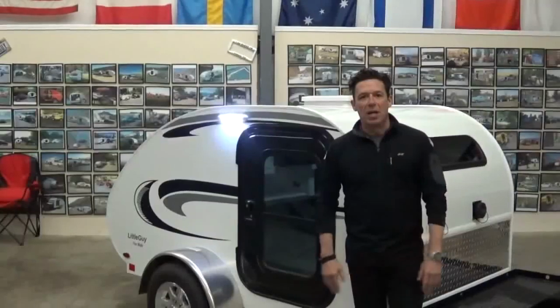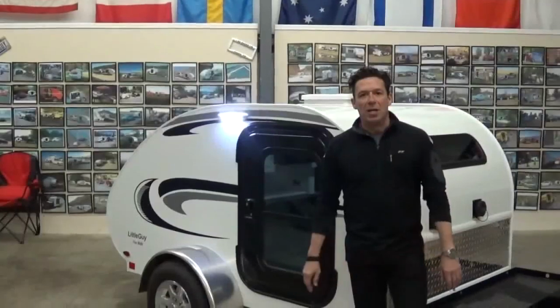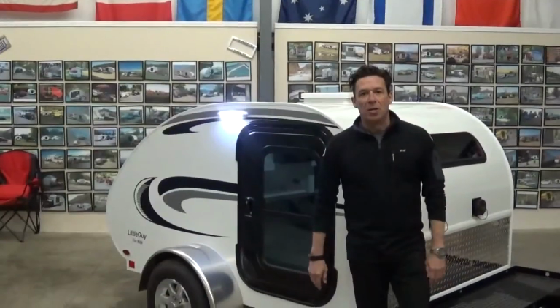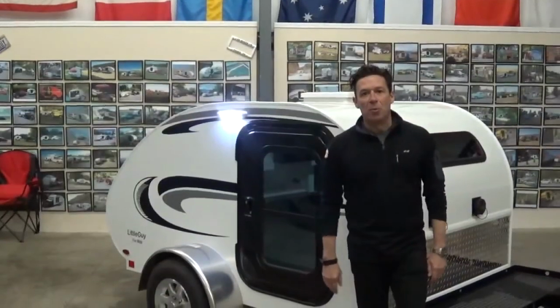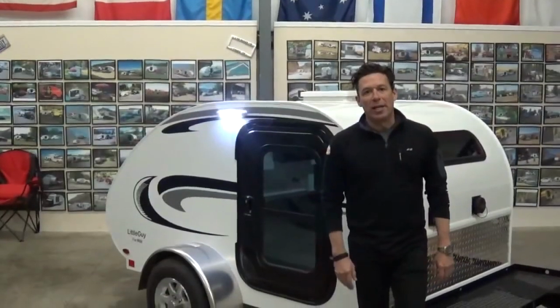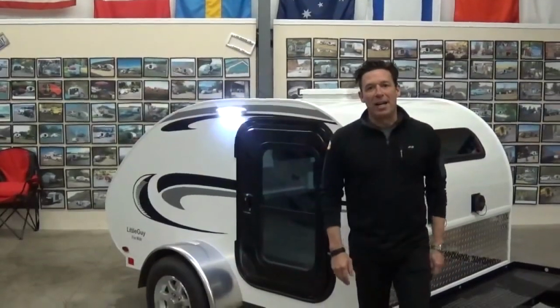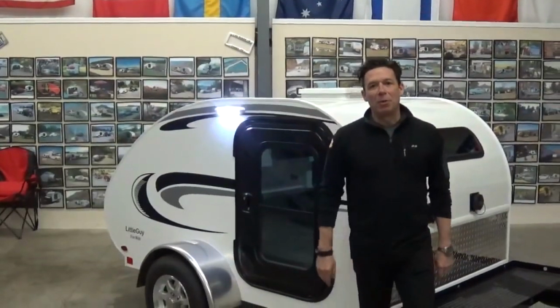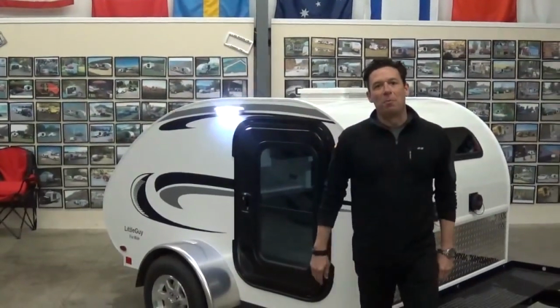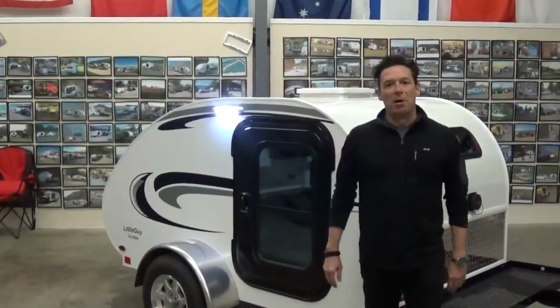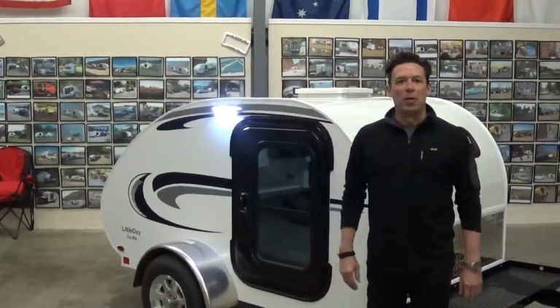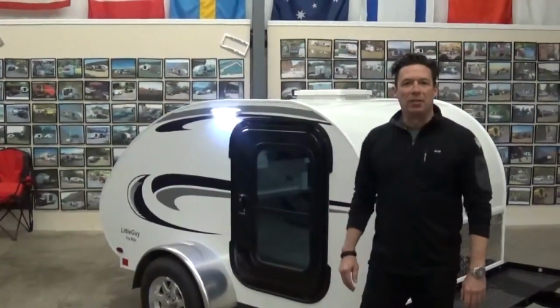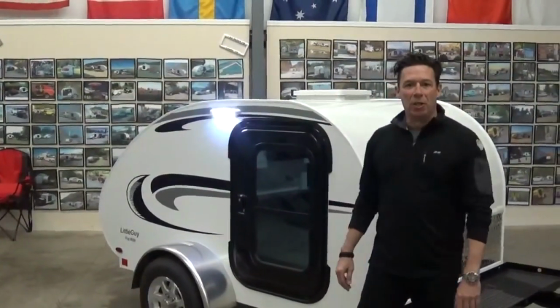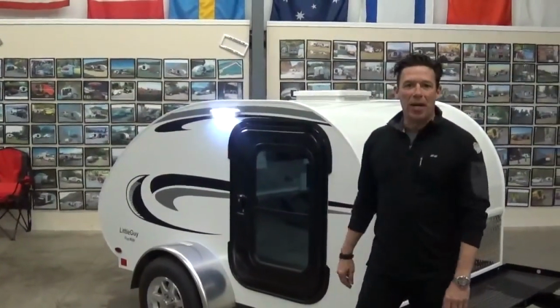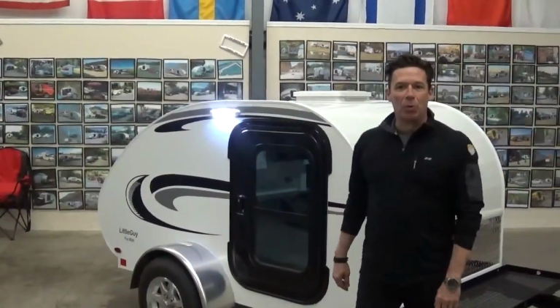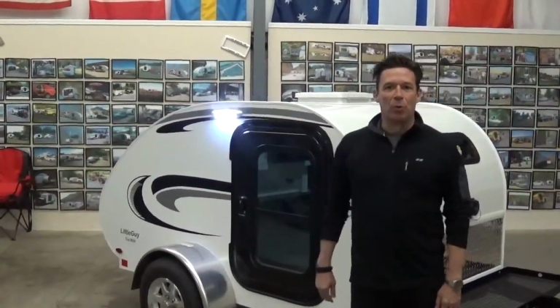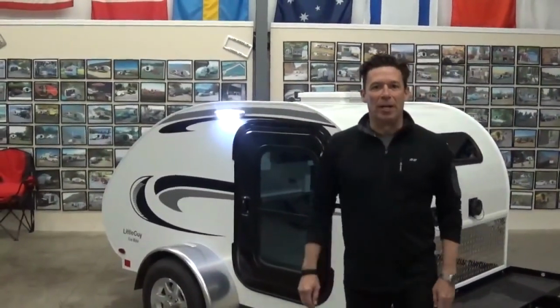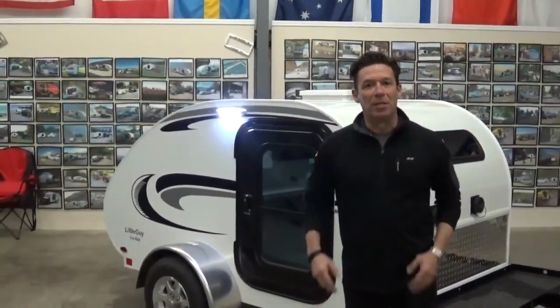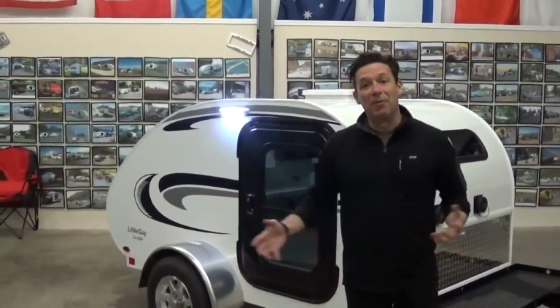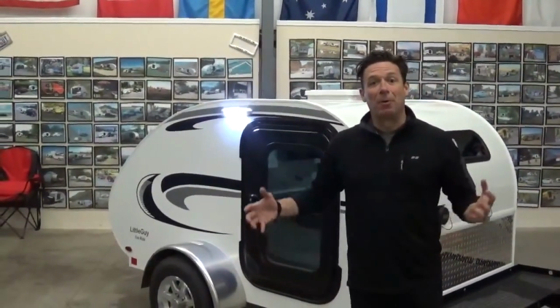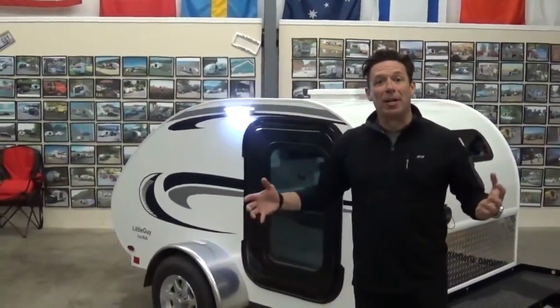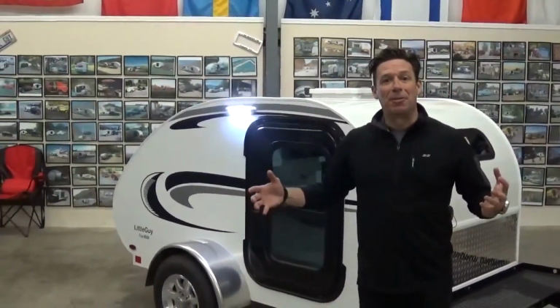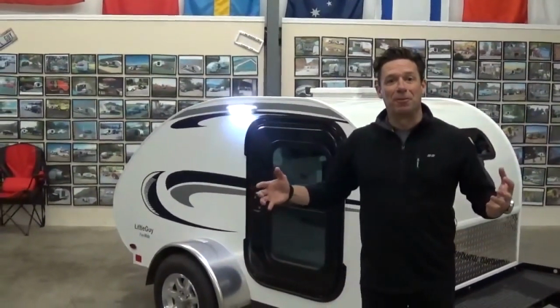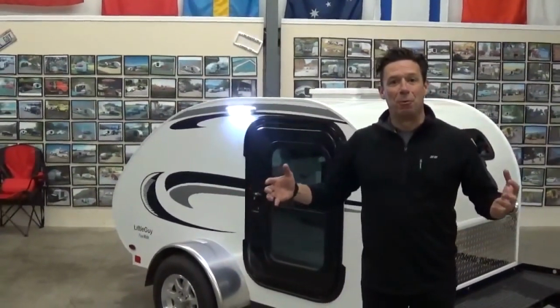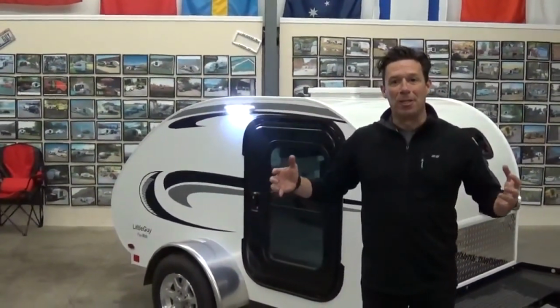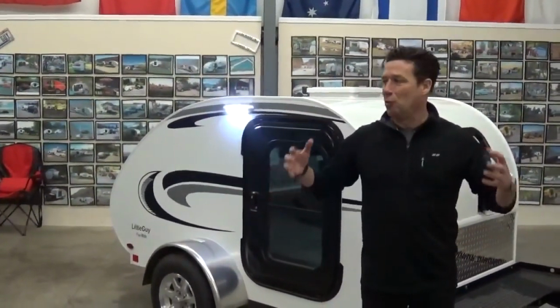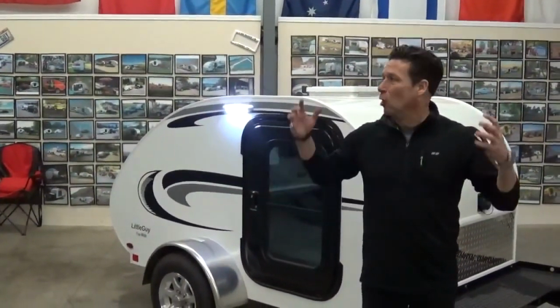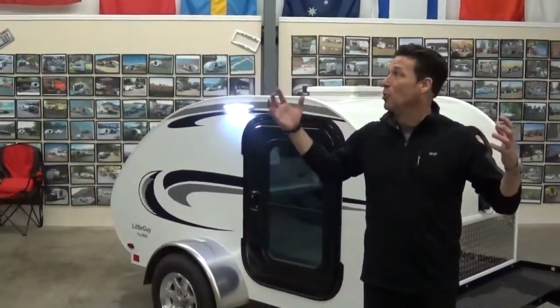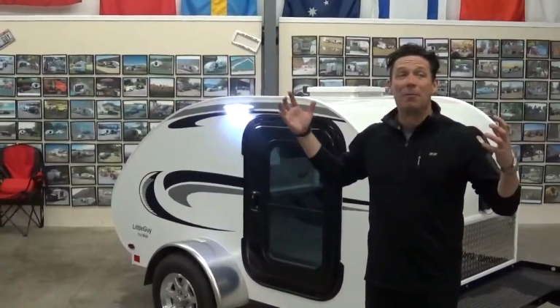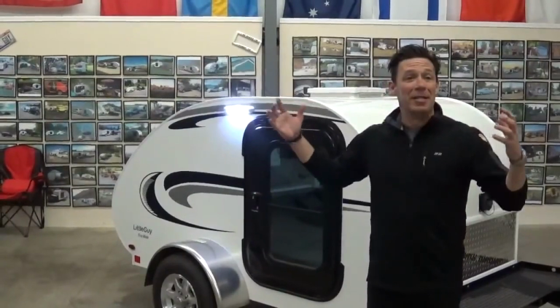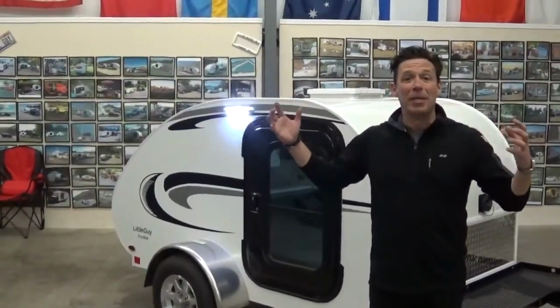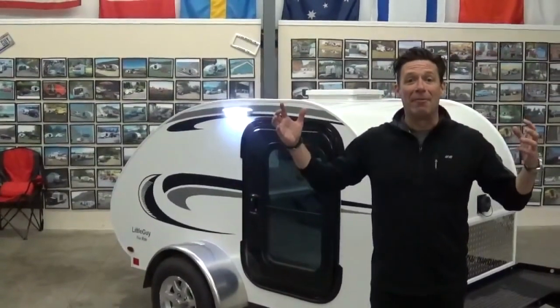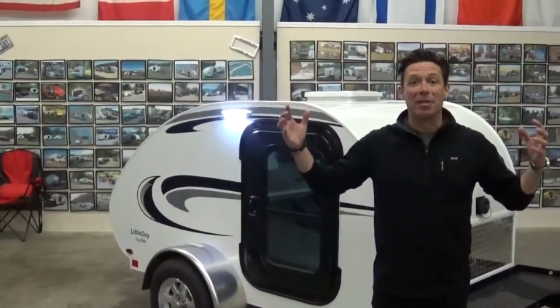Good morning. Hi, I'm Chris Baum with Little Guy Worldwide. I'm the Chief Operating Officer for this global company that we have here.